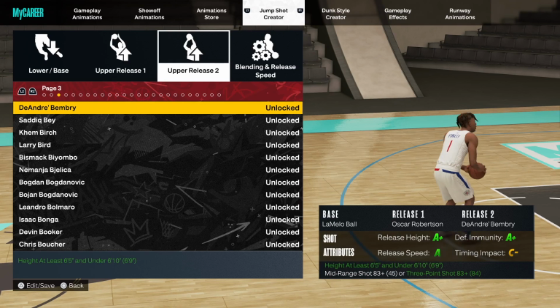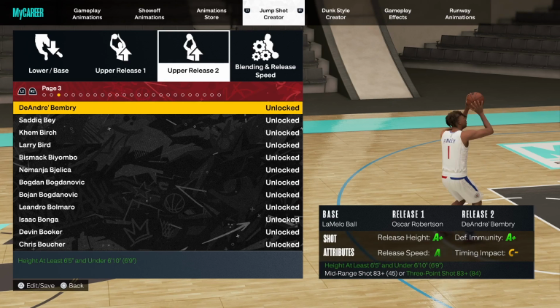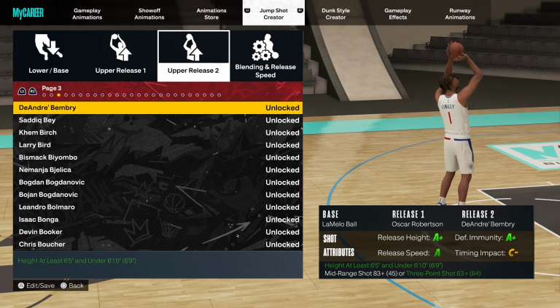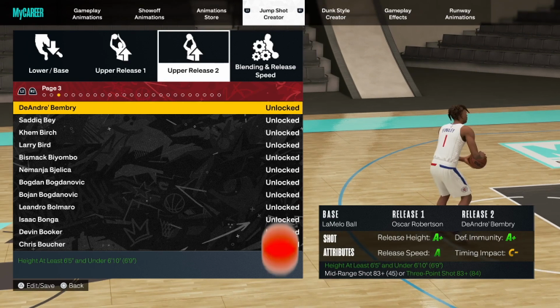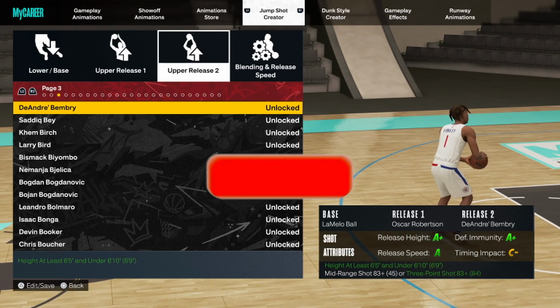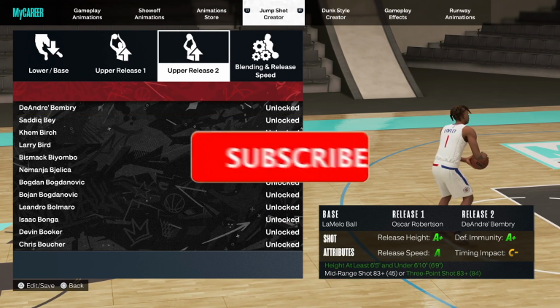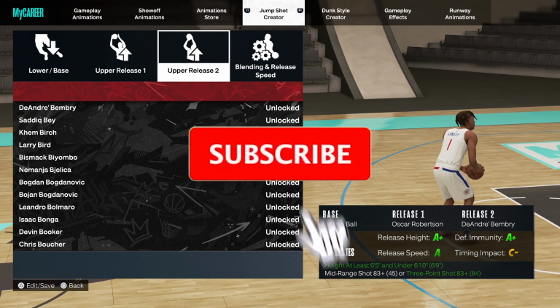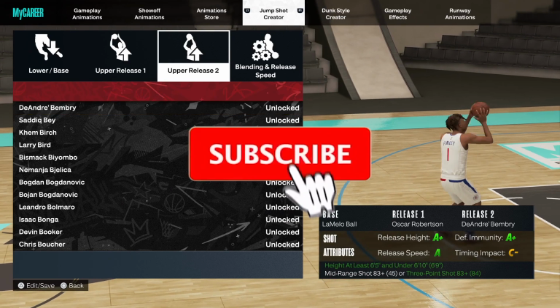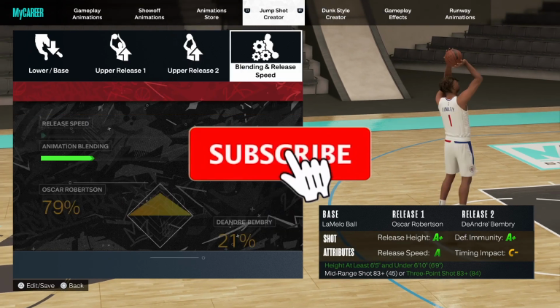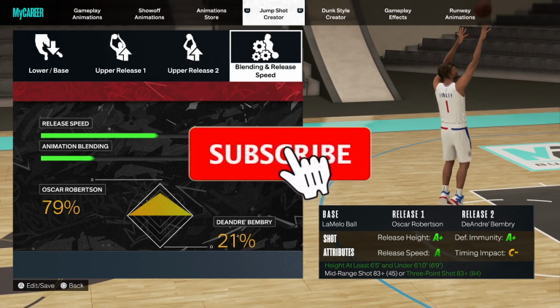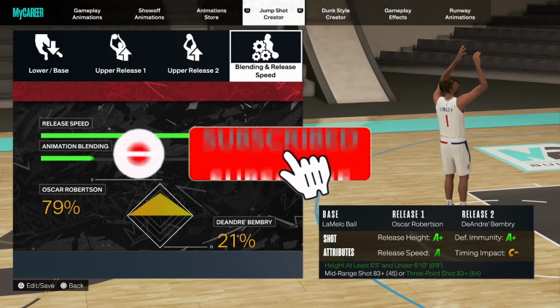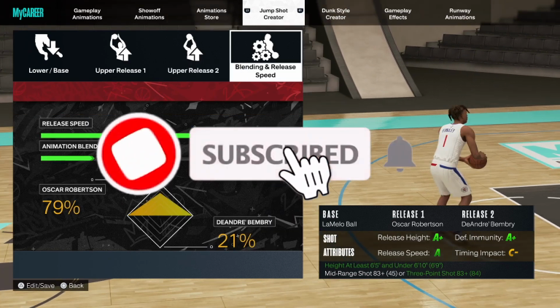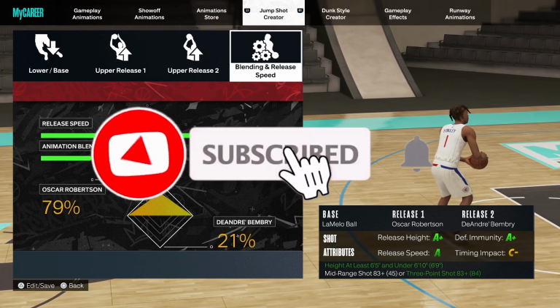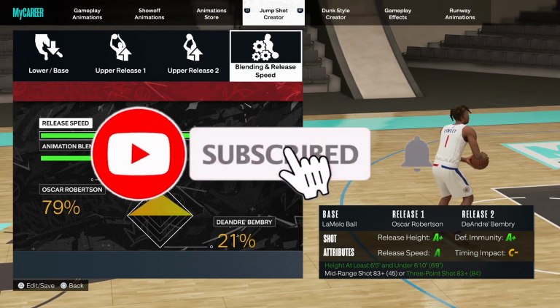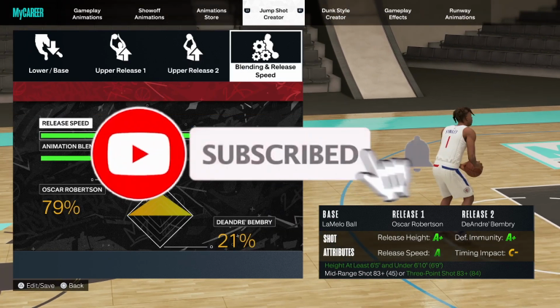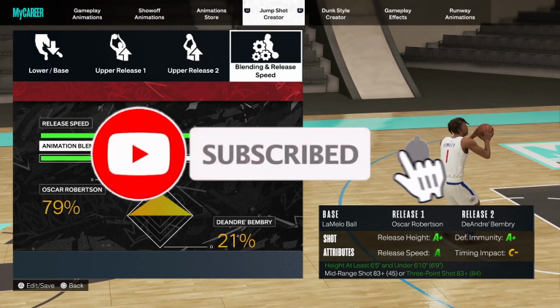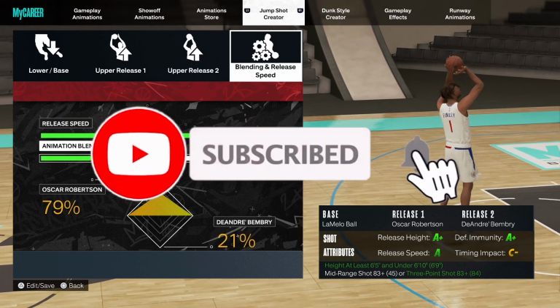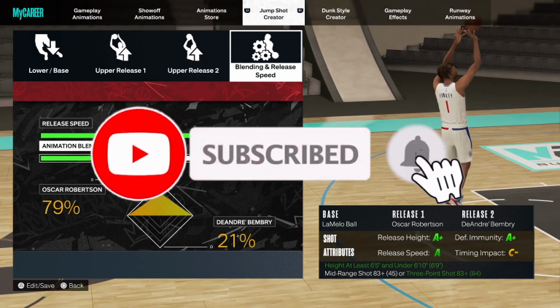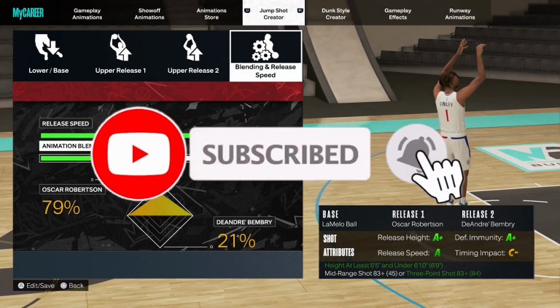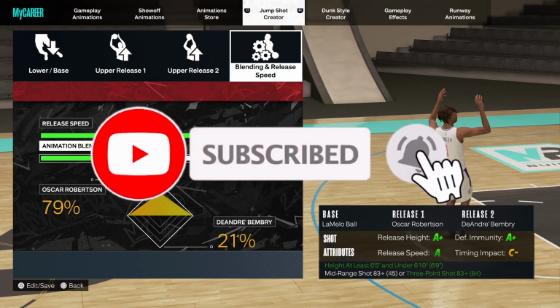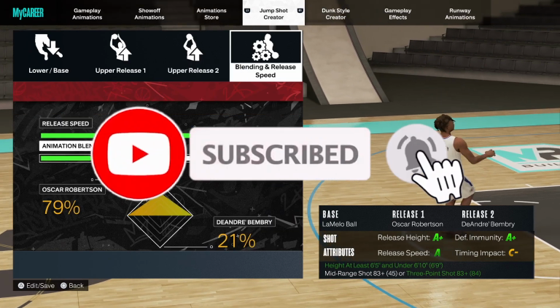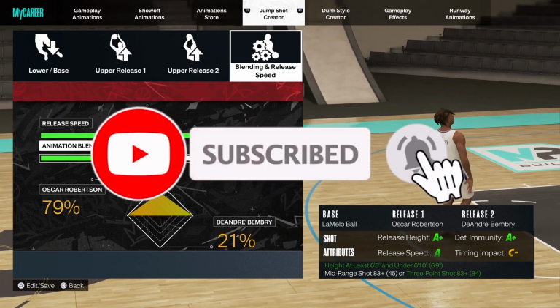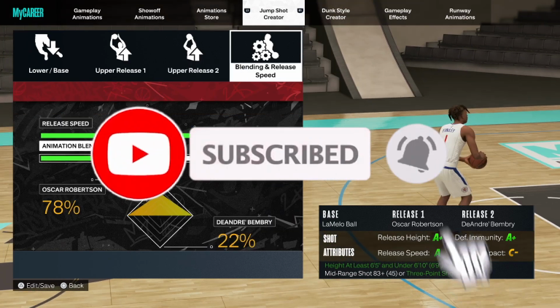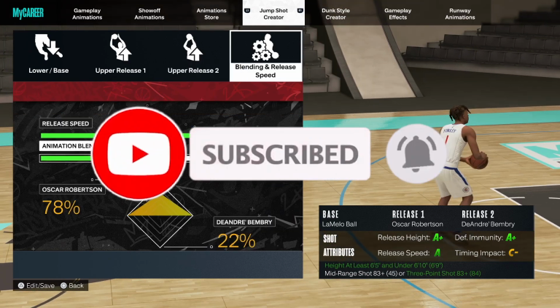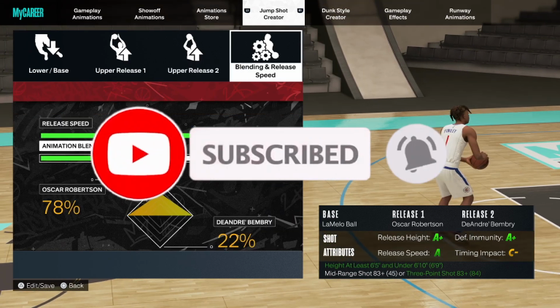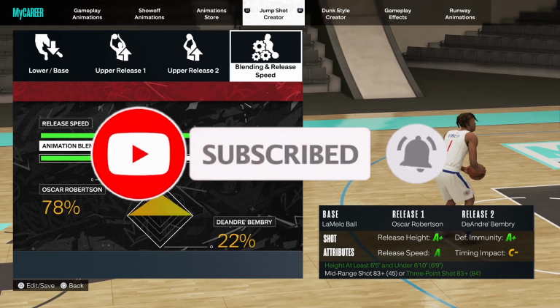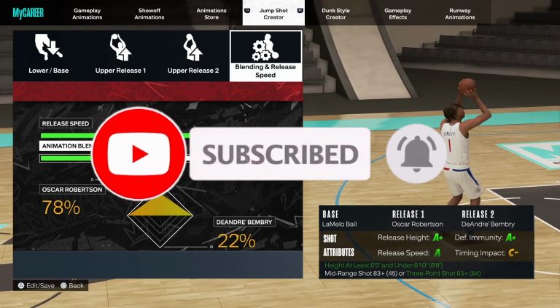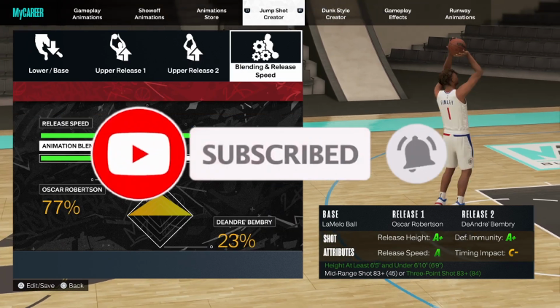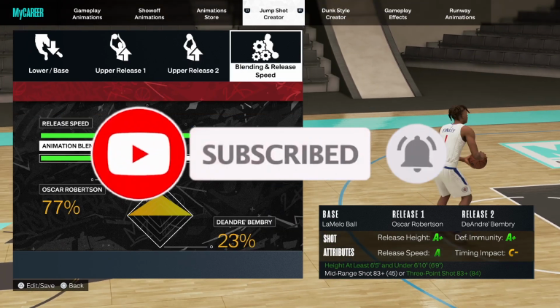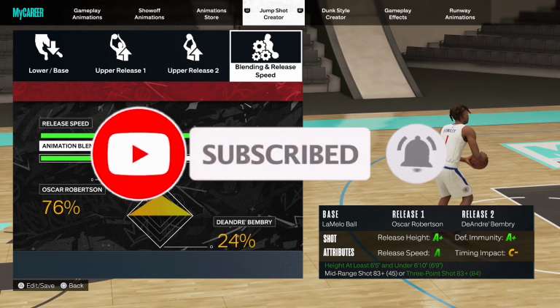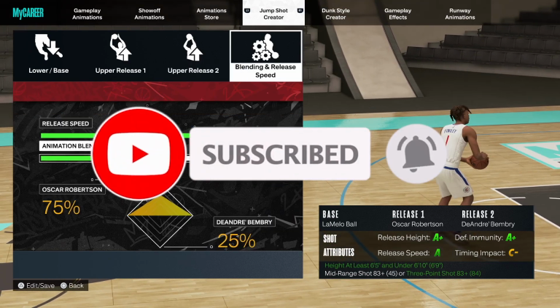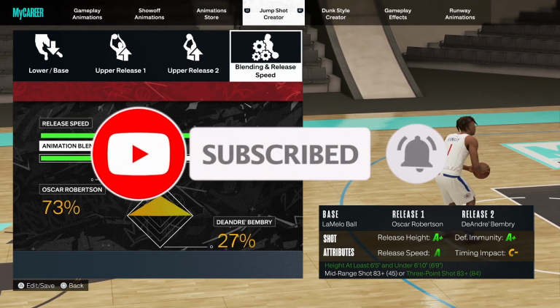What's up YouTube, King Philly here. If you're new, be sure to subscribe to the channel and leave a like on this video. Today, I got a great jump shot for you guys.